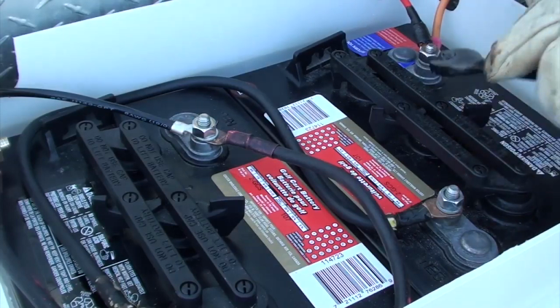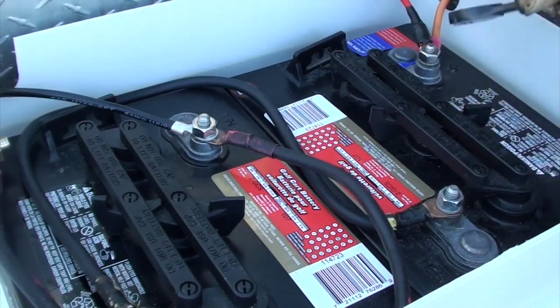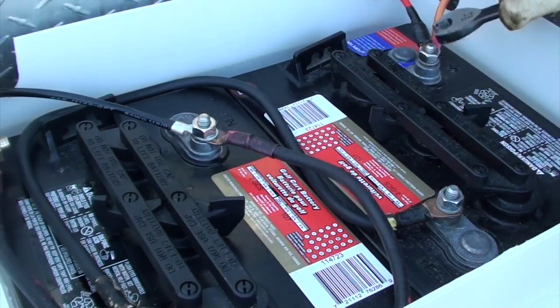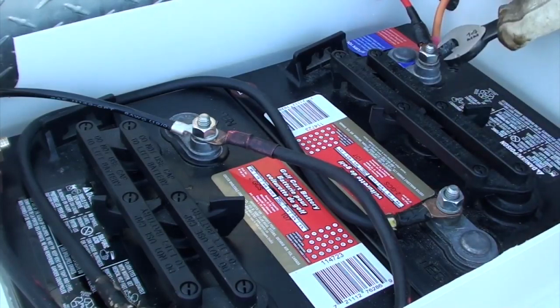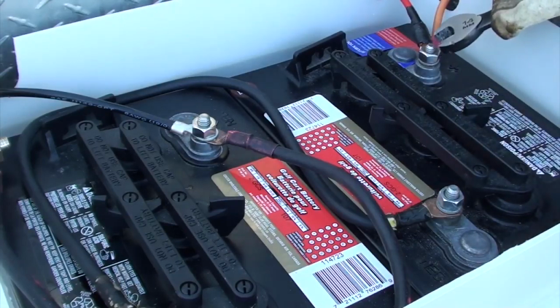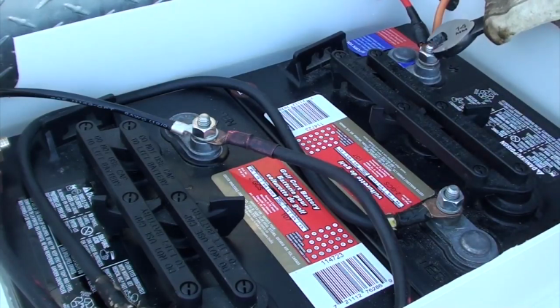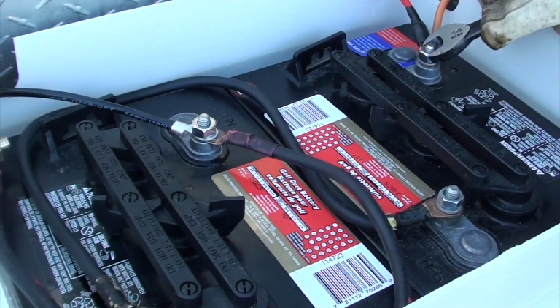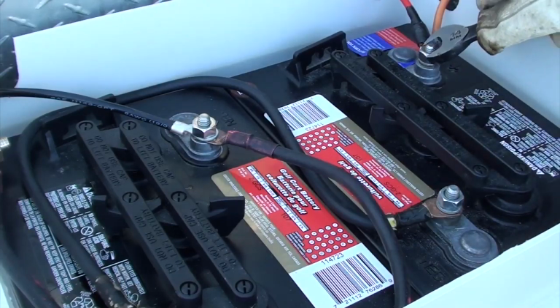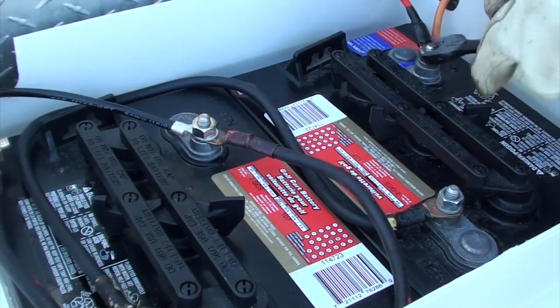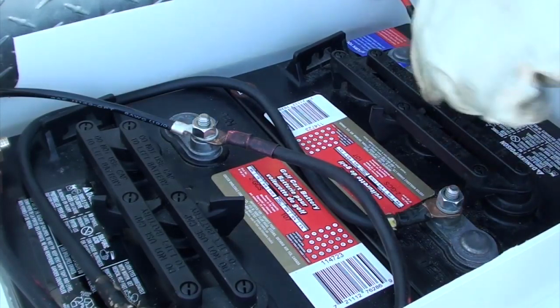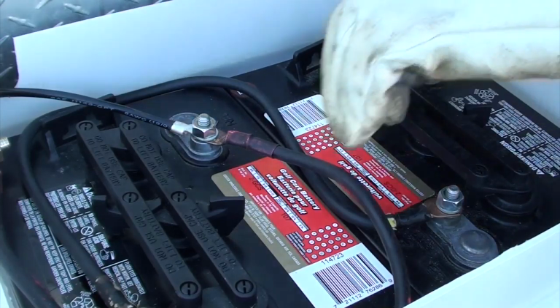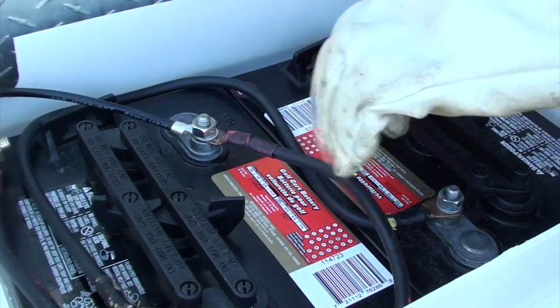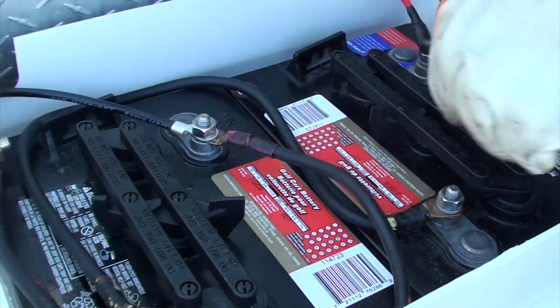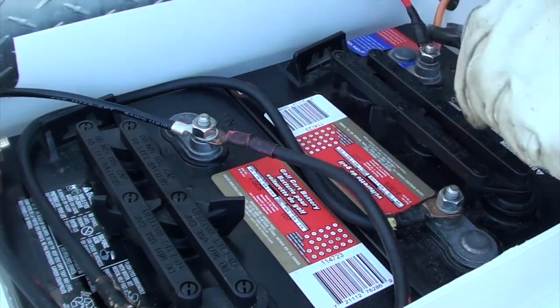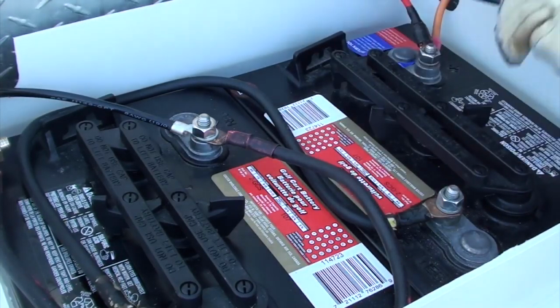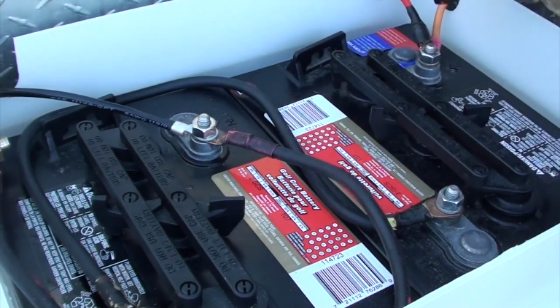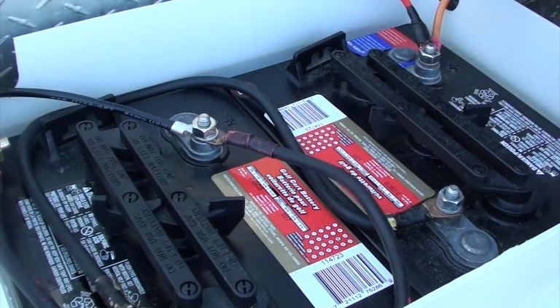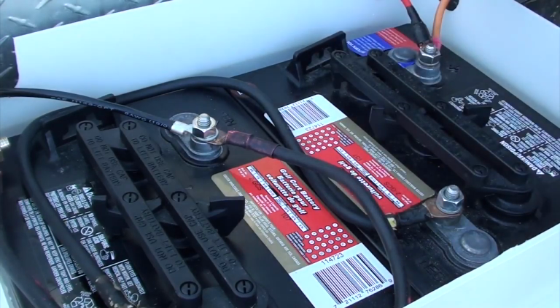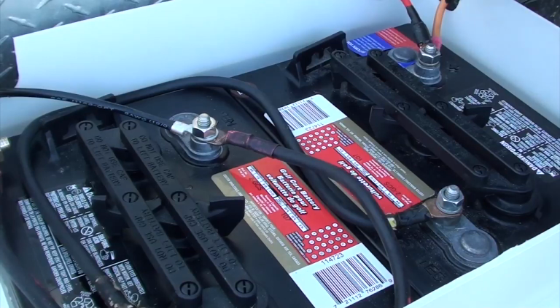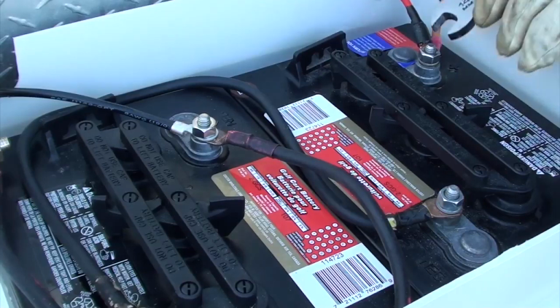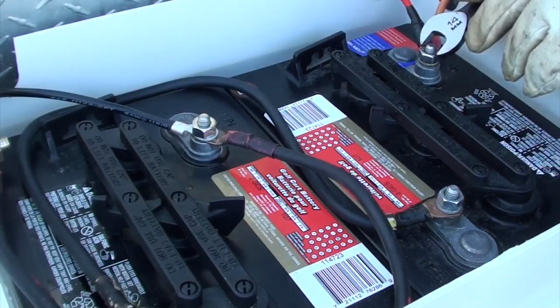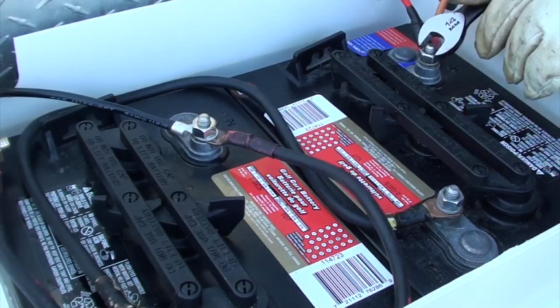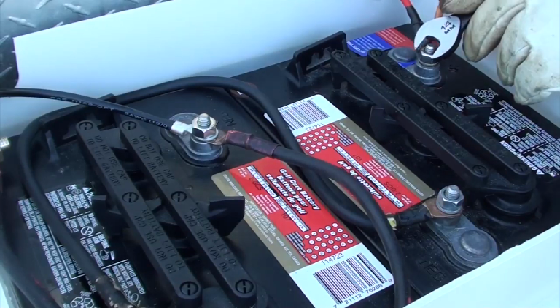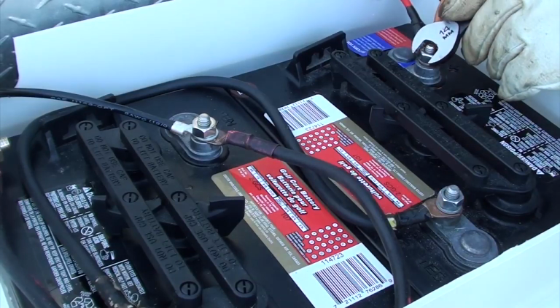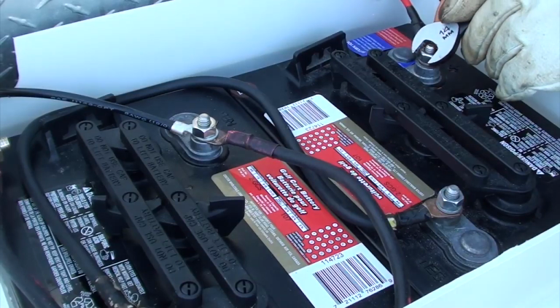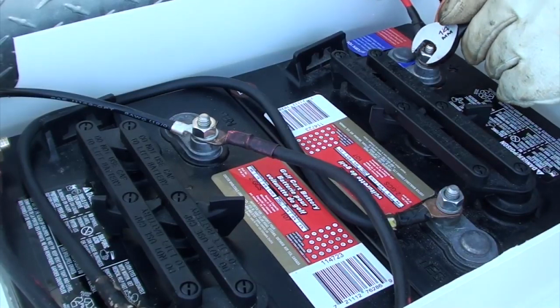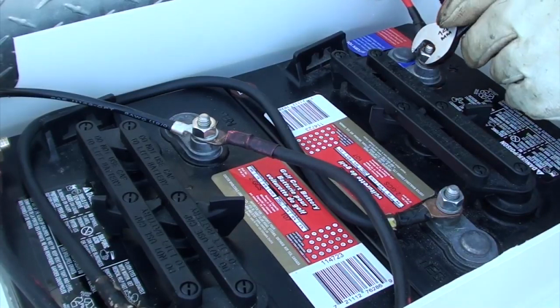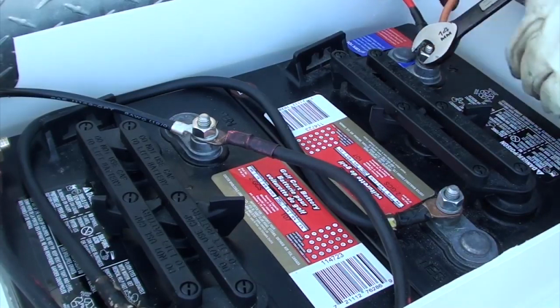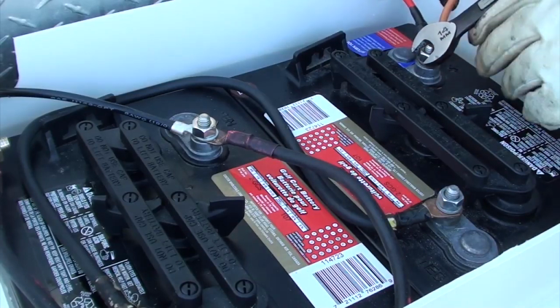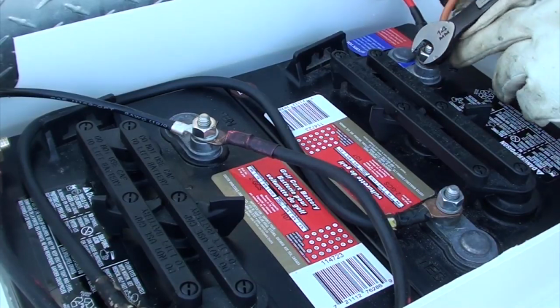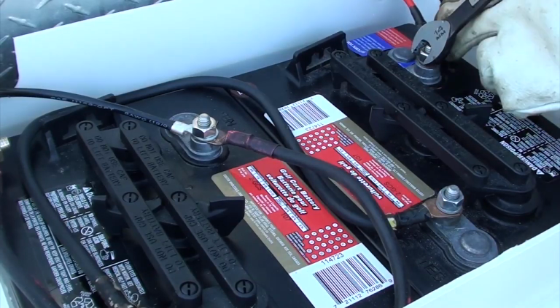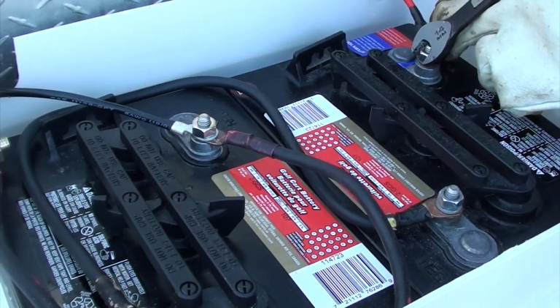And once again I tighten this nut, ensuring that I don't over tighten it.